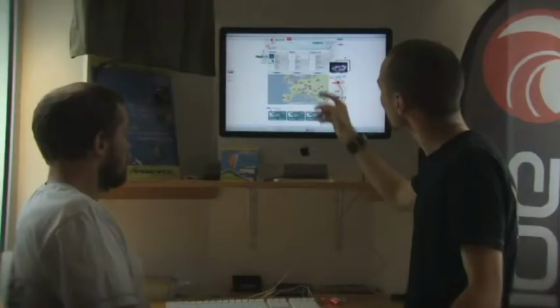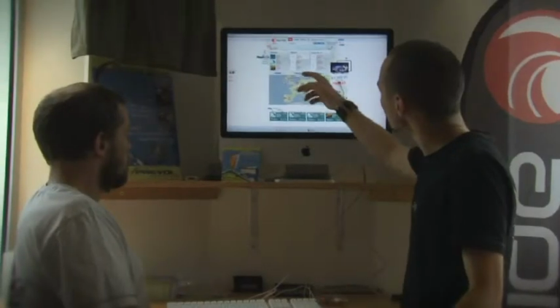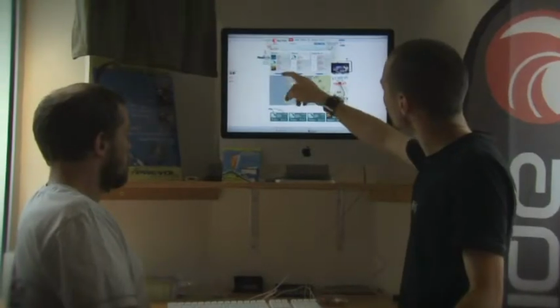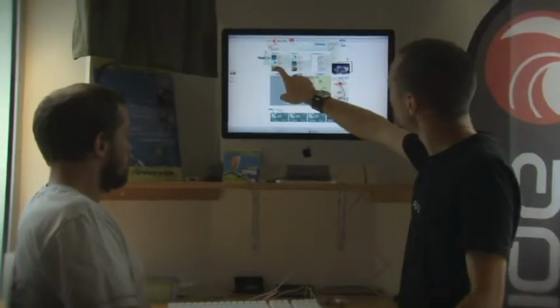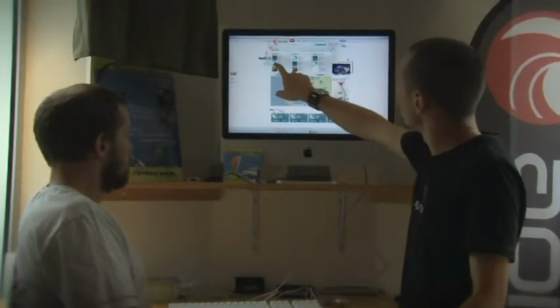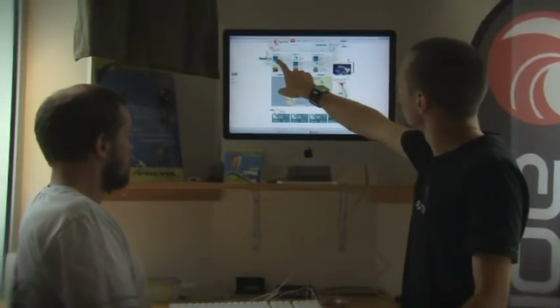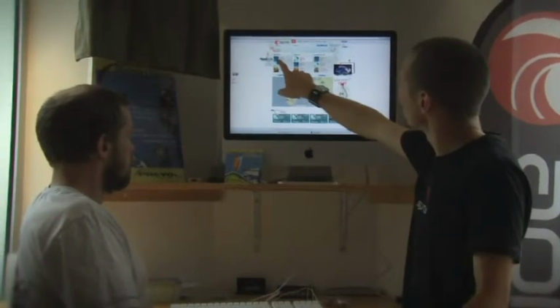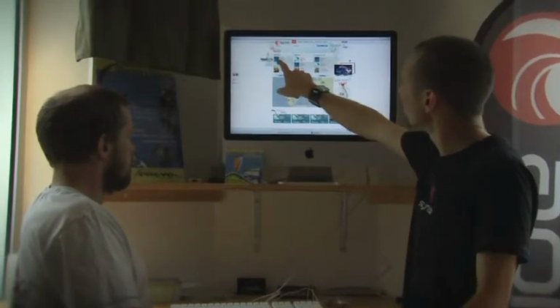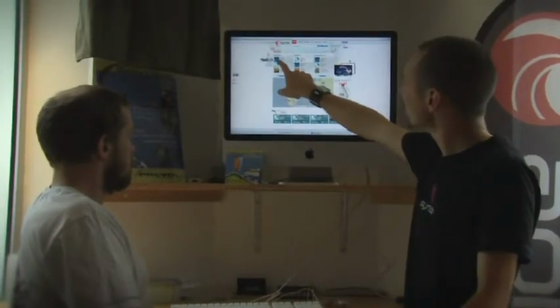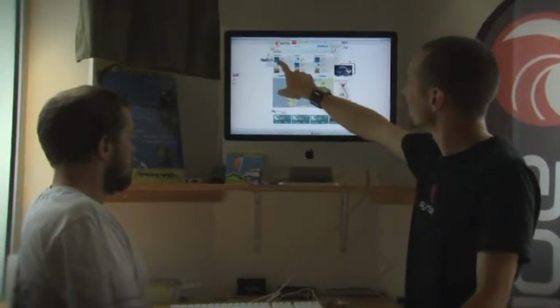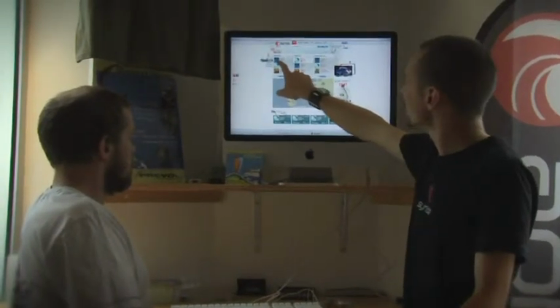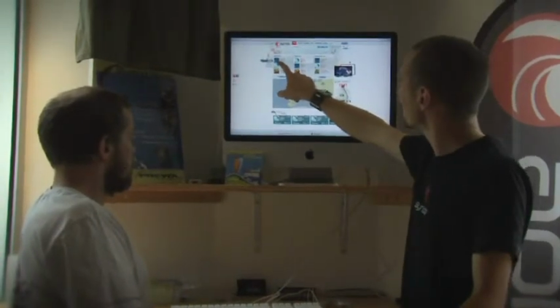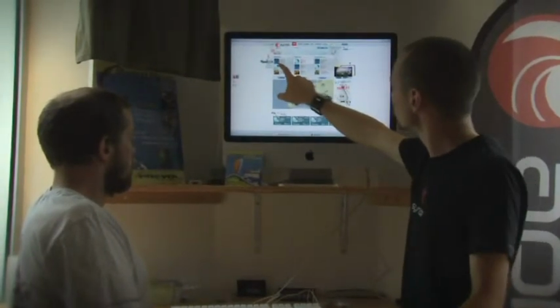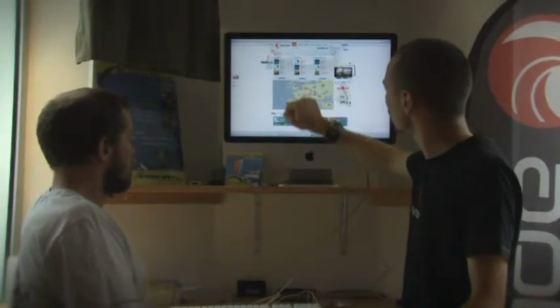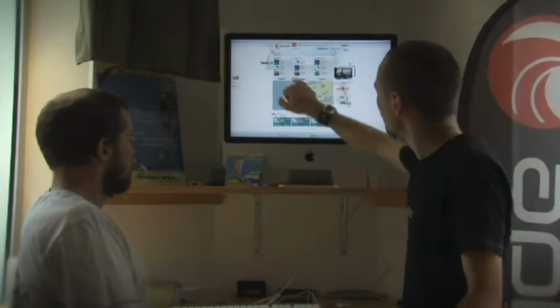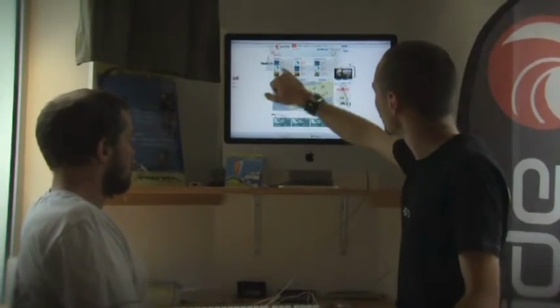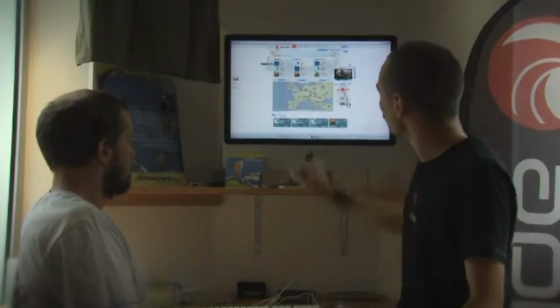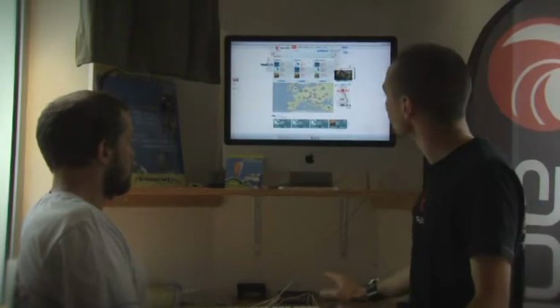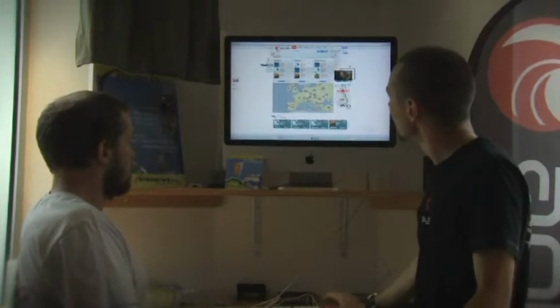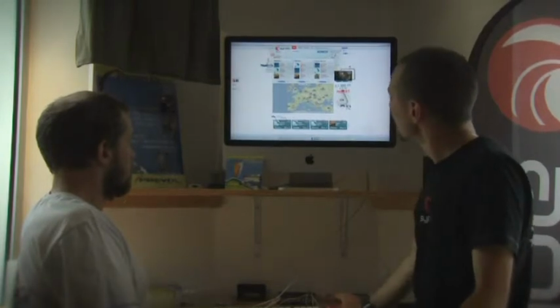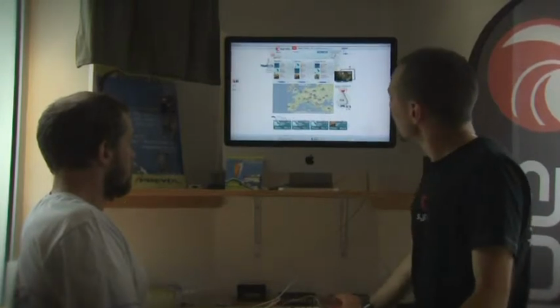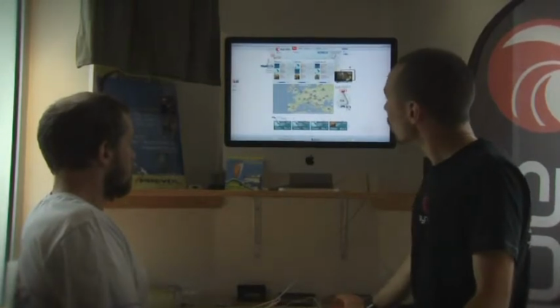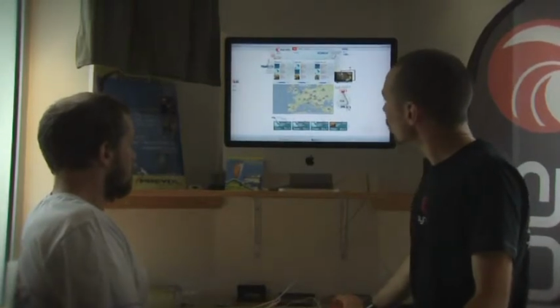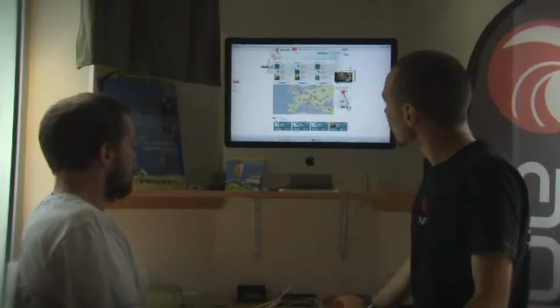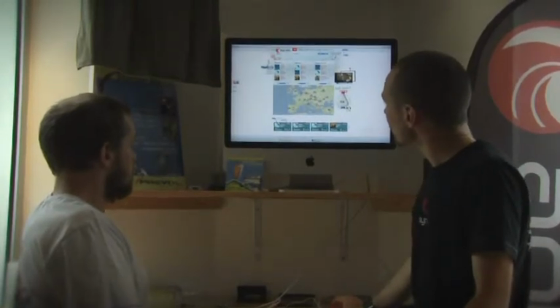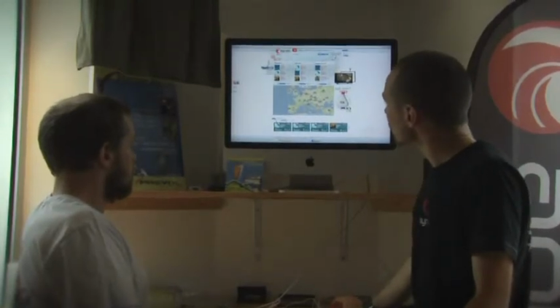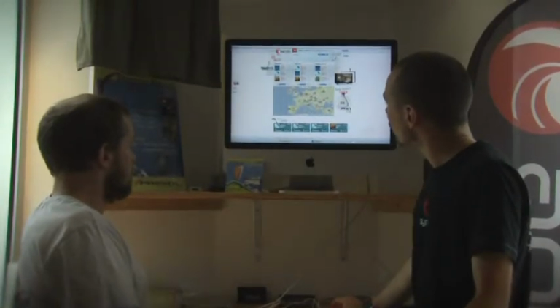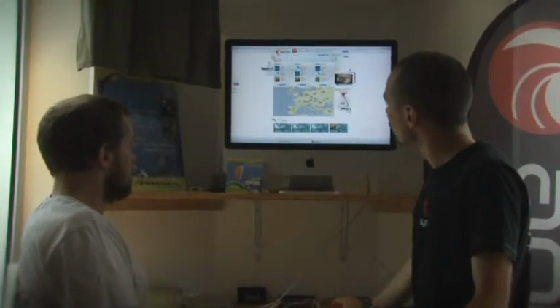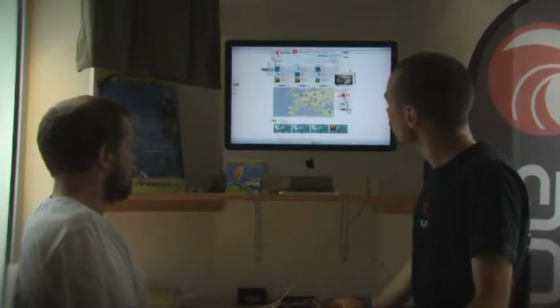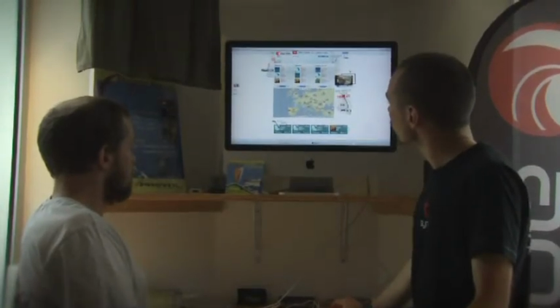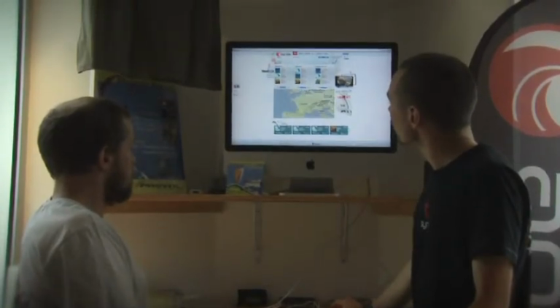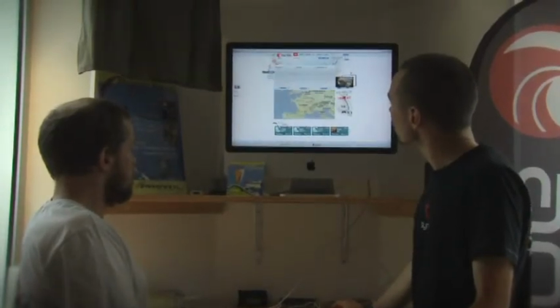Here you can see that your flight is ranked number one in the world over the last seven days. And if we go to France, we can see that you are also number one in terms of flight time.